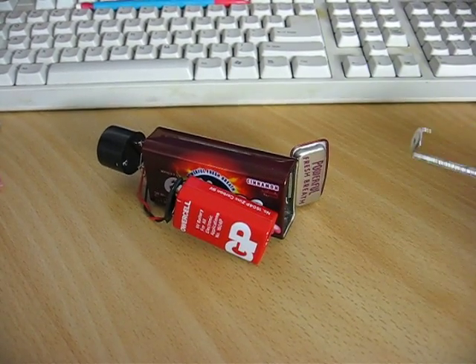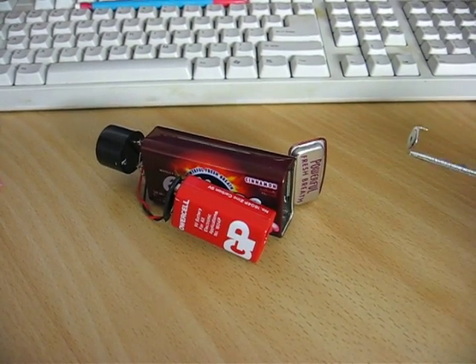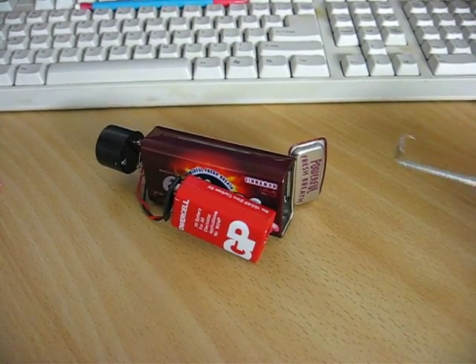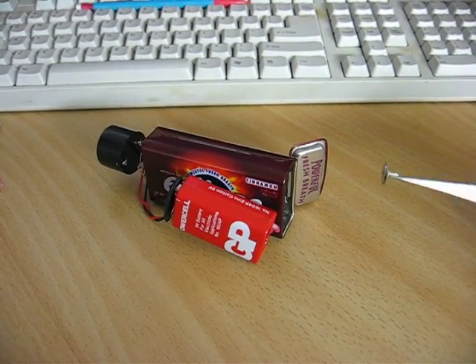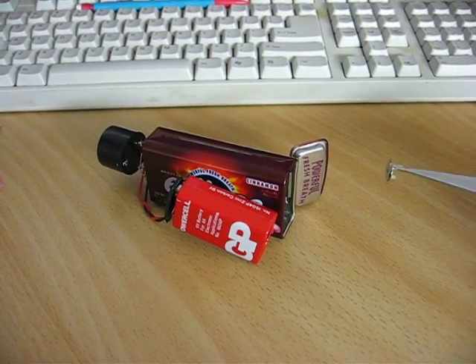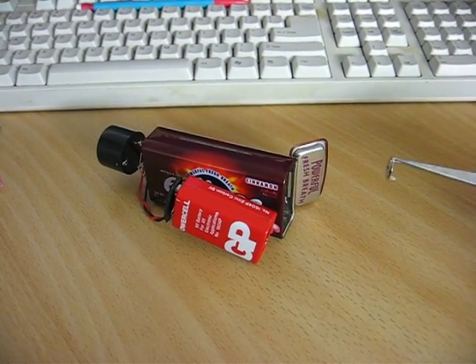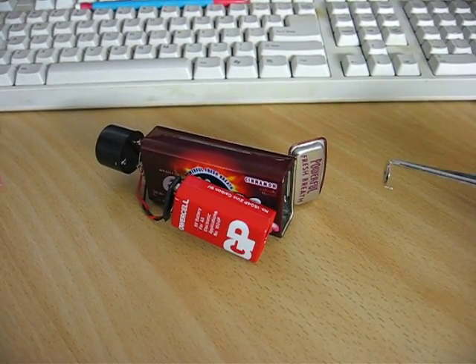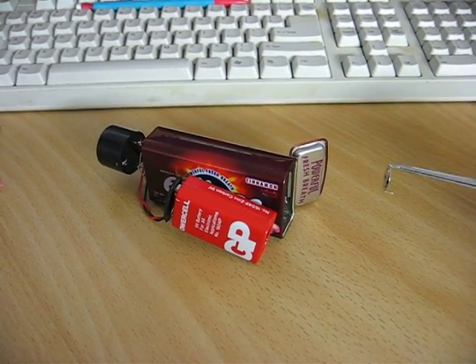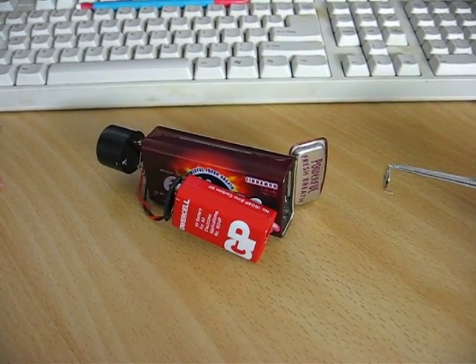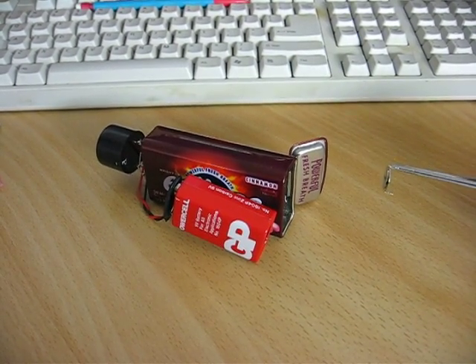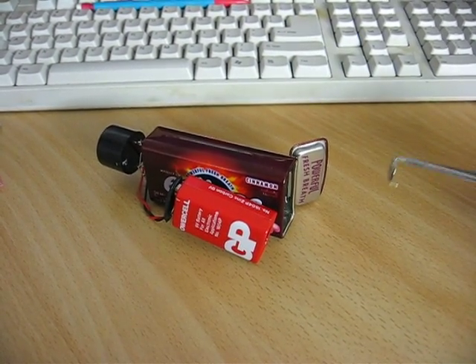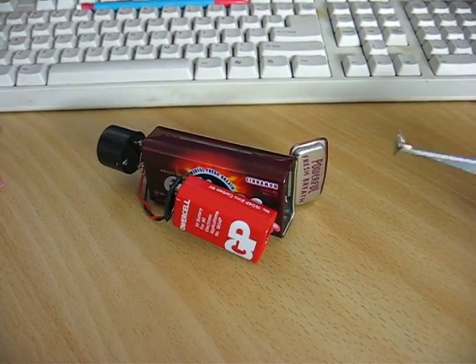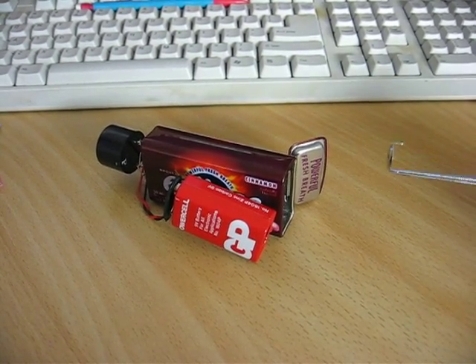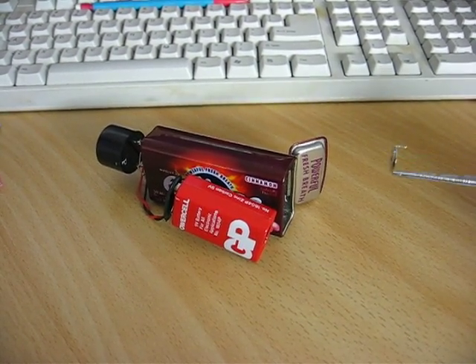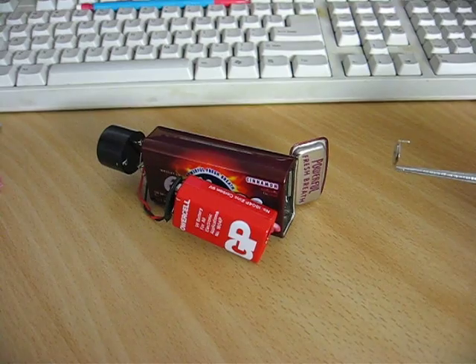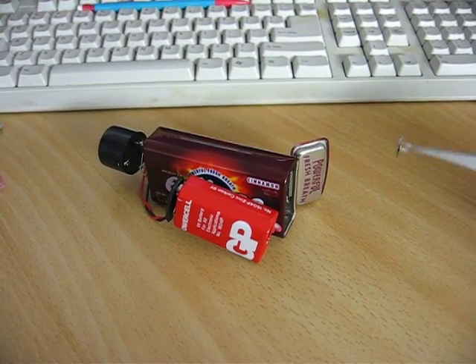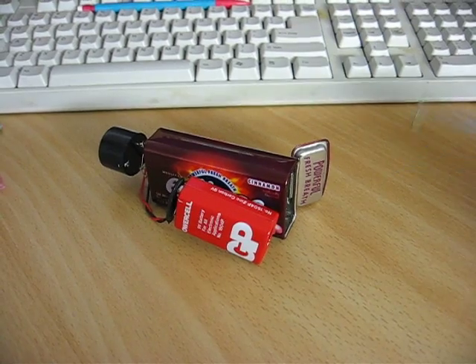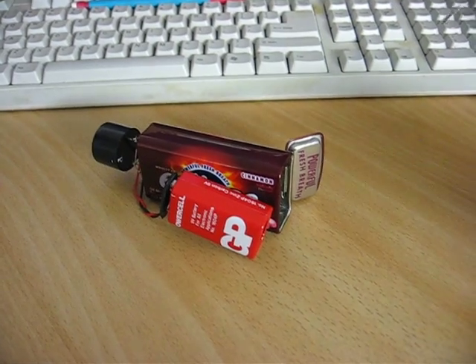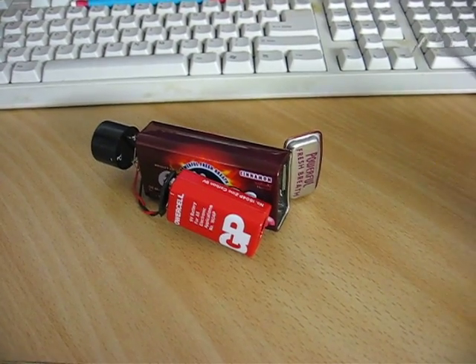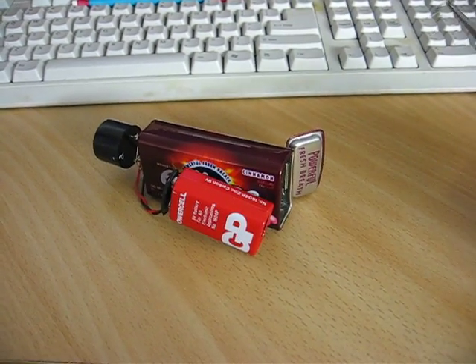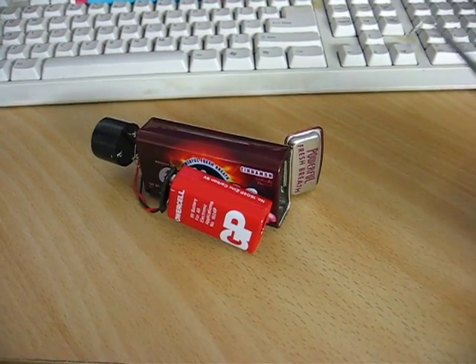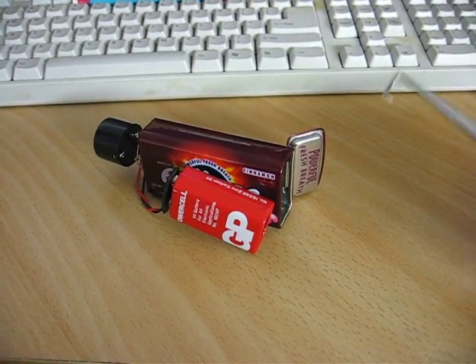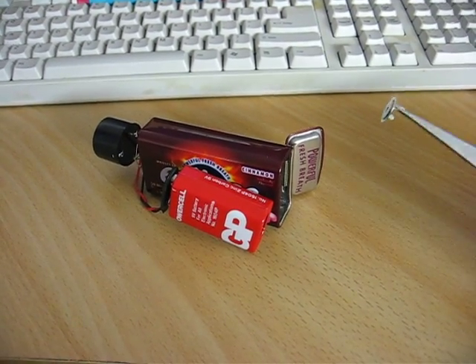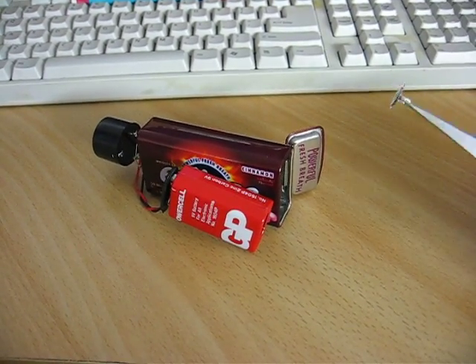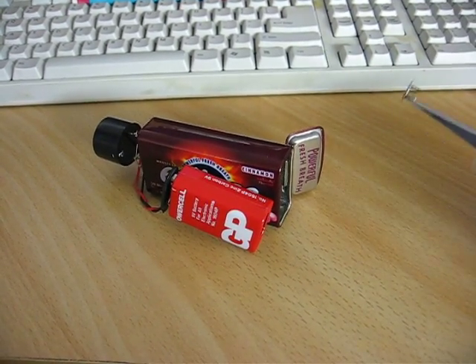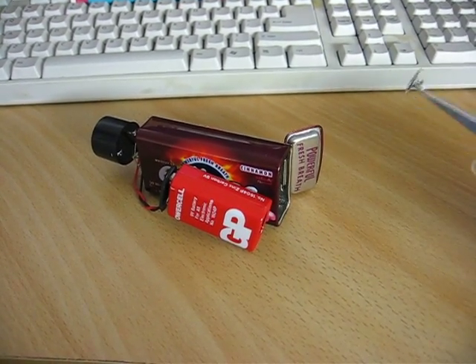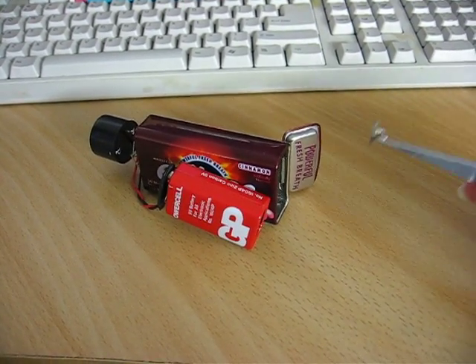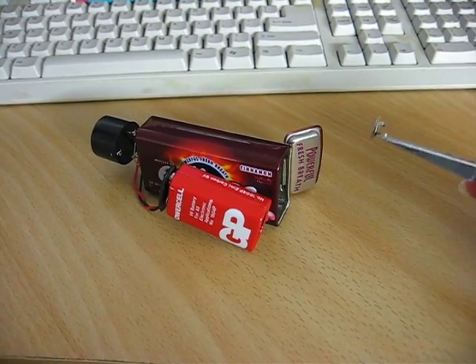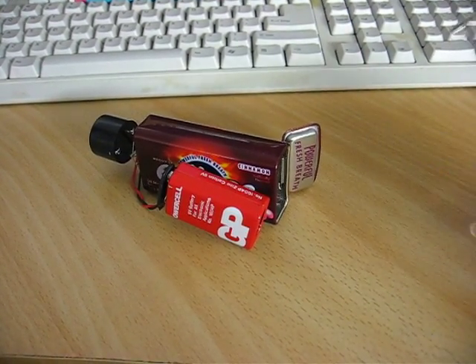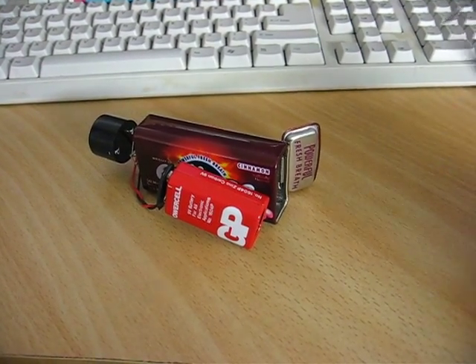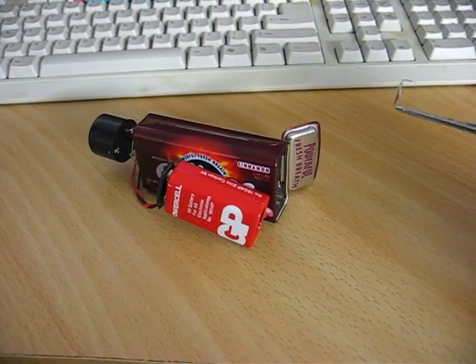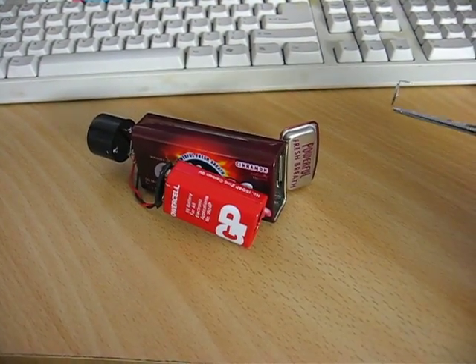What I've got here is an americium source that I removed from a smoke detector. Americium produces copious alpha particles.